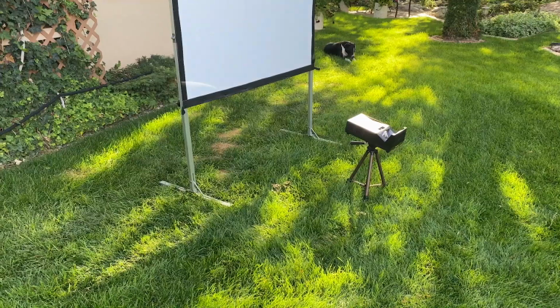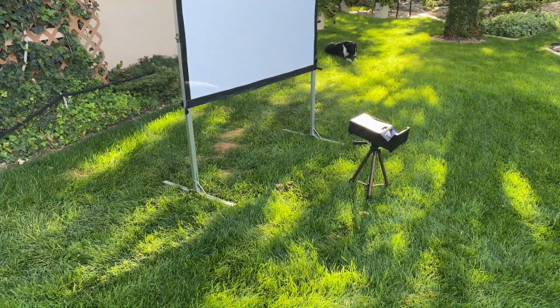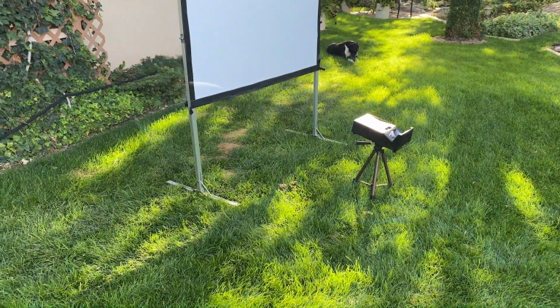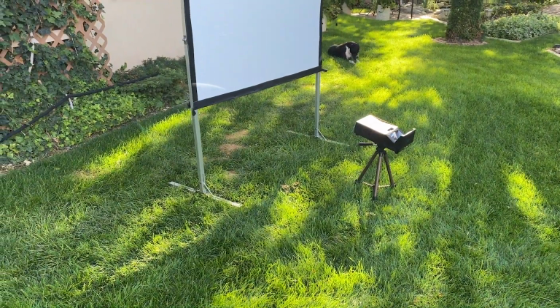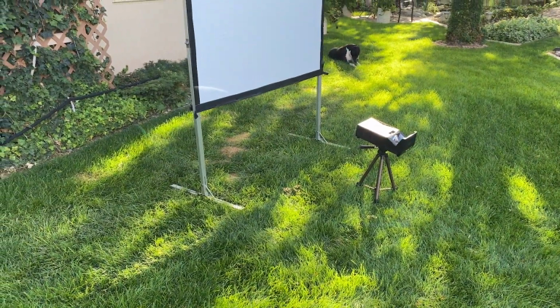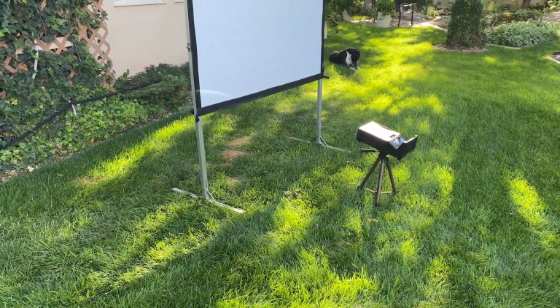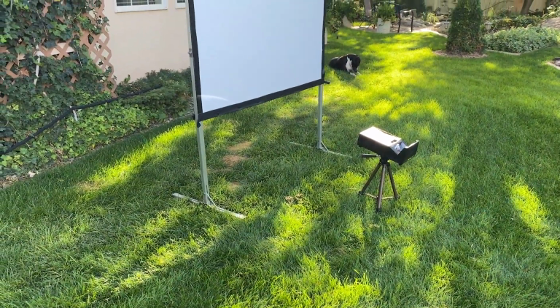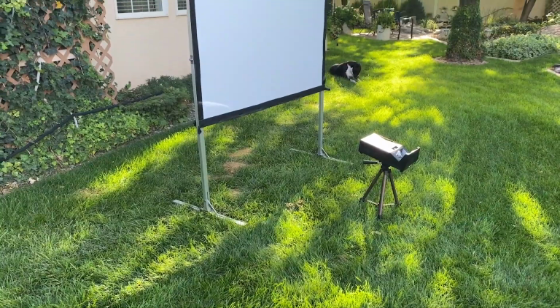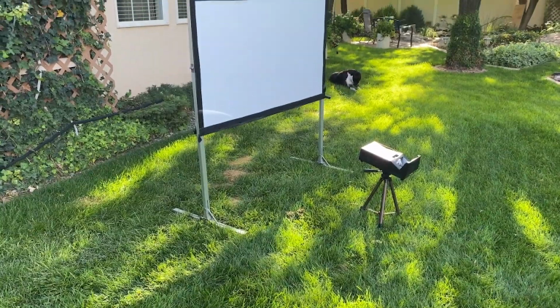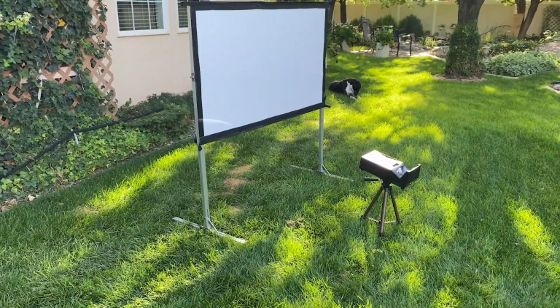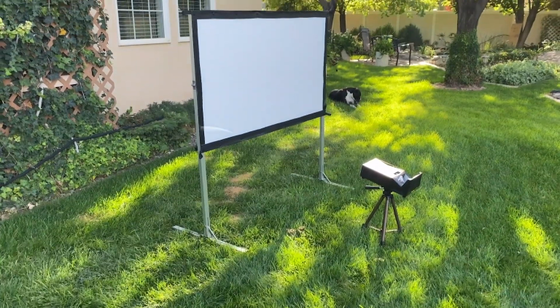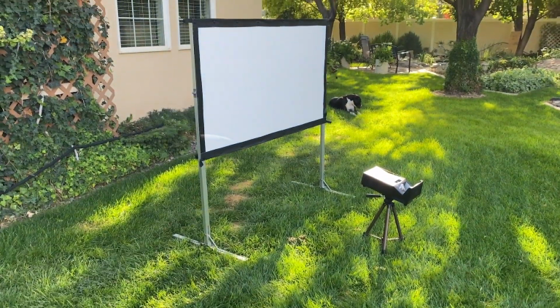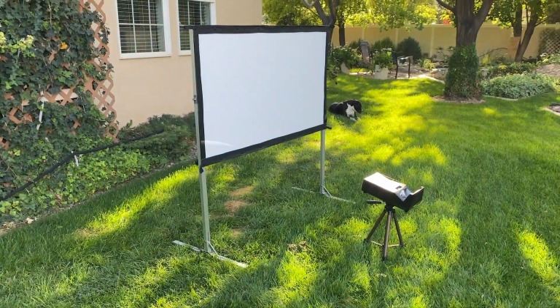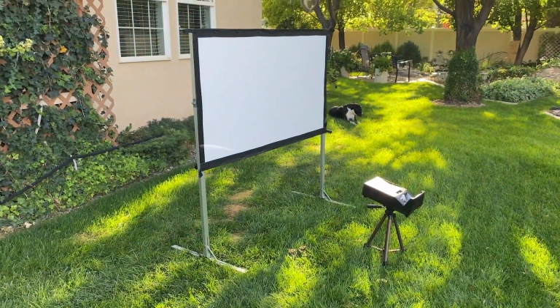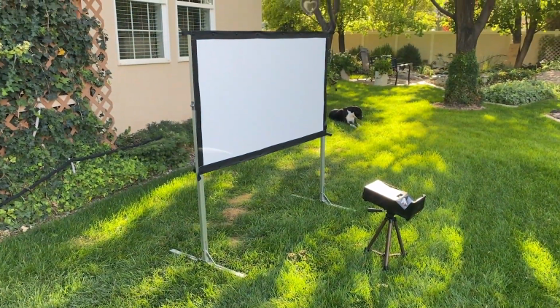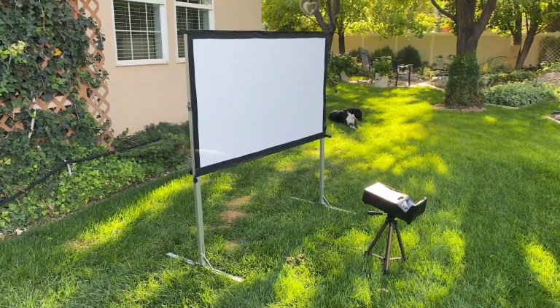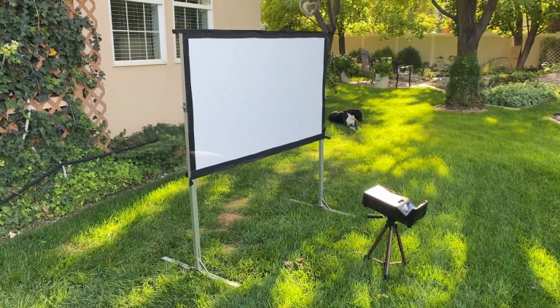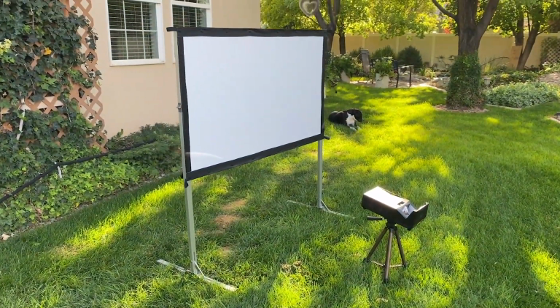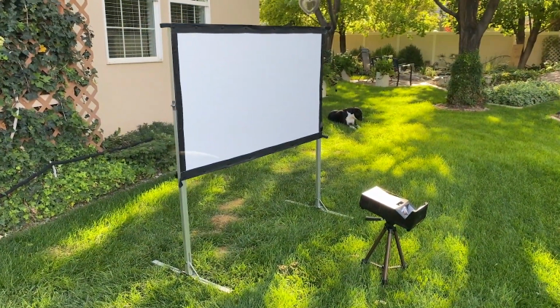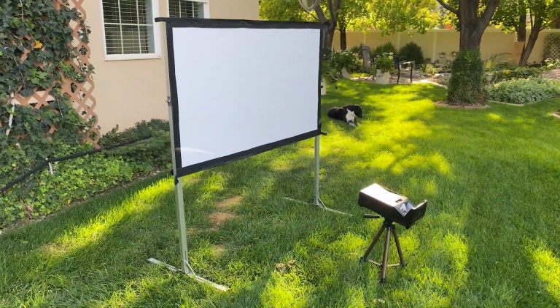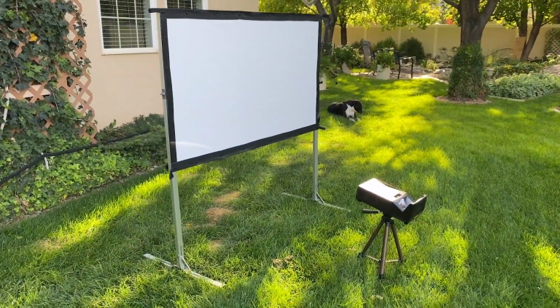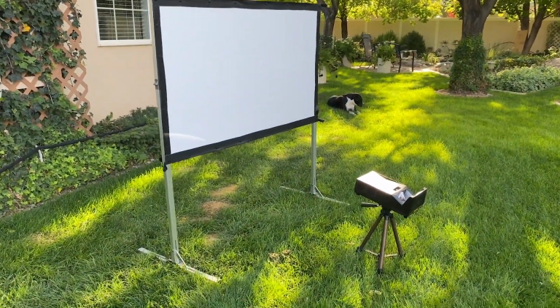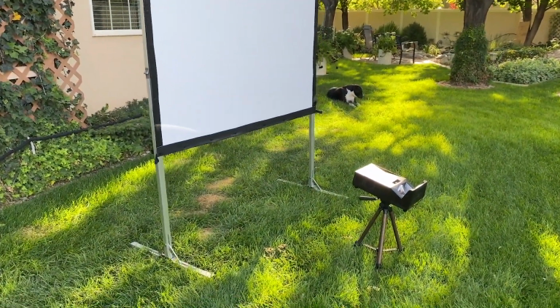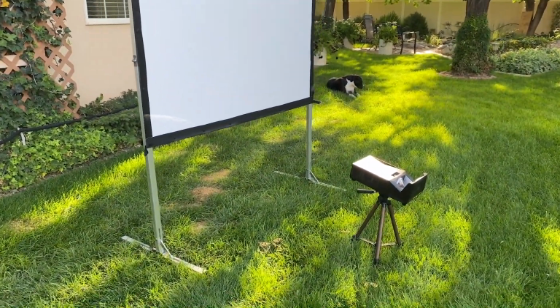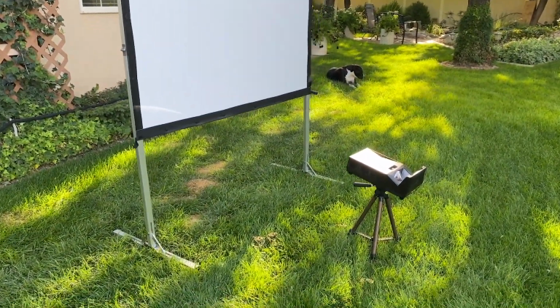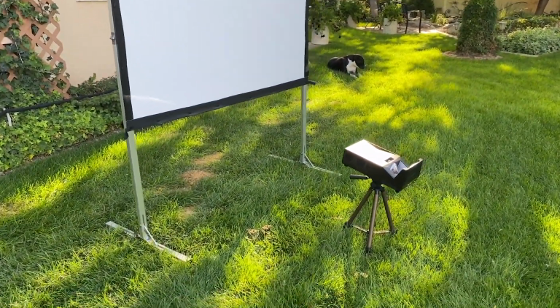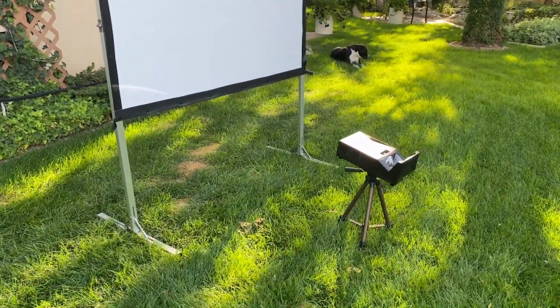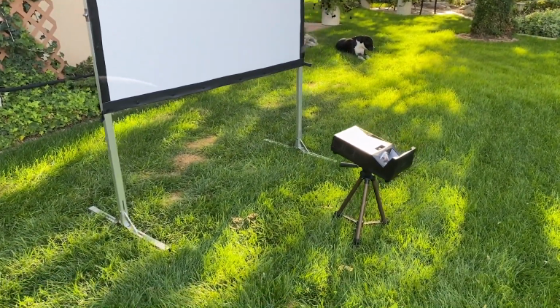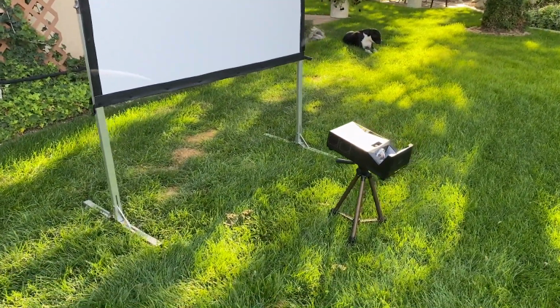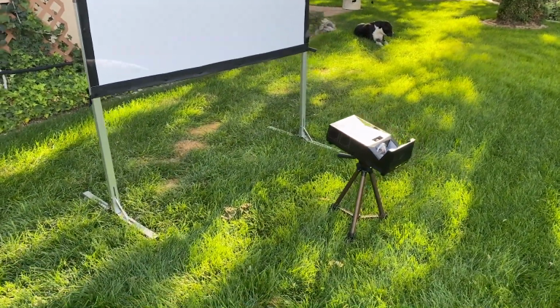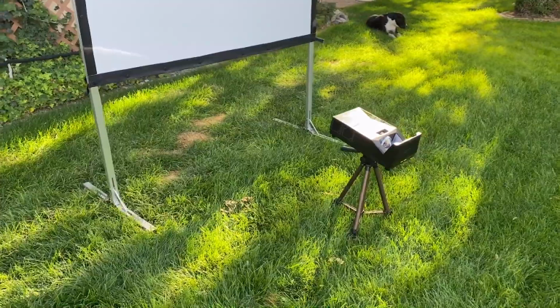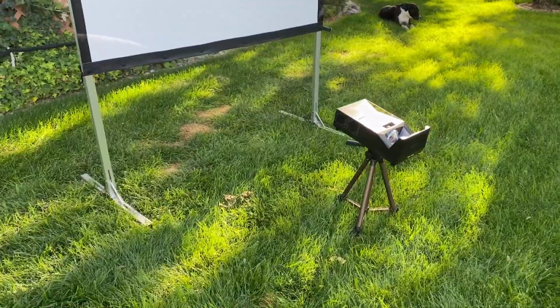If you're looking for an all-in-one, on-the-go, lightweight, easy-to-use projector, I'd highly recommend the Mosec Go.